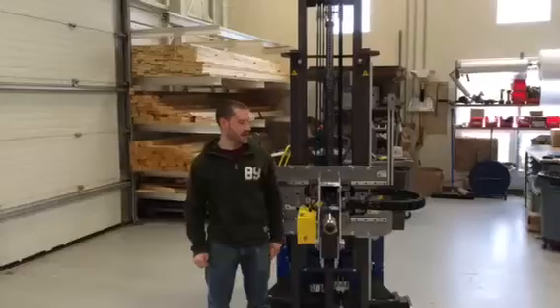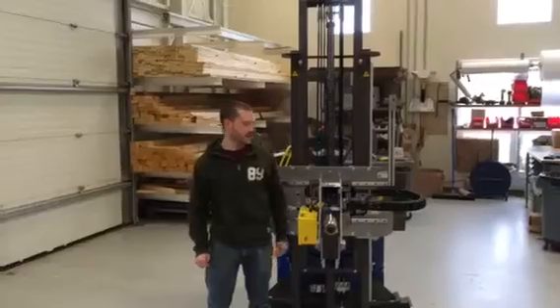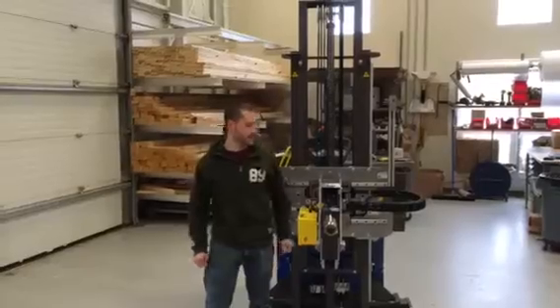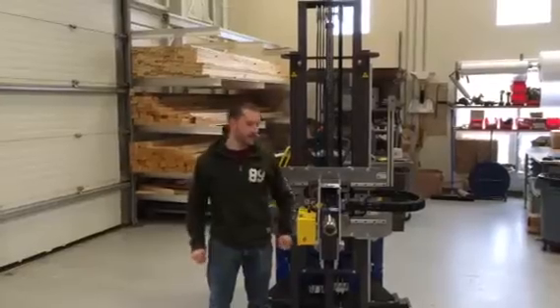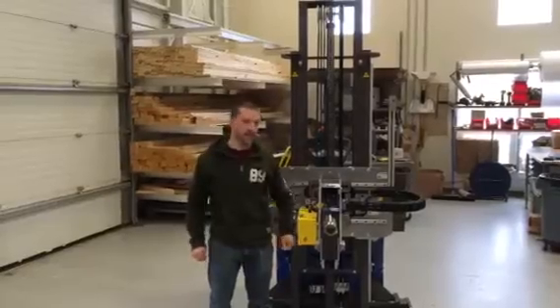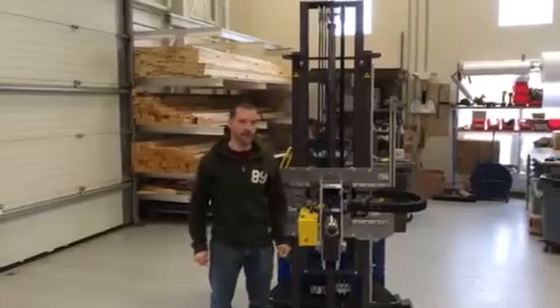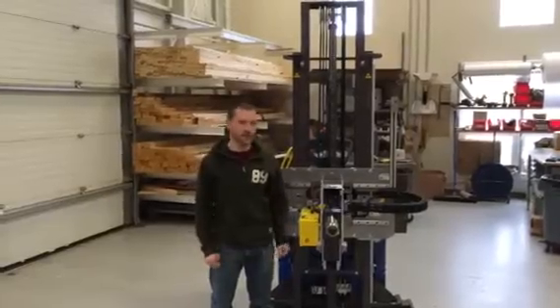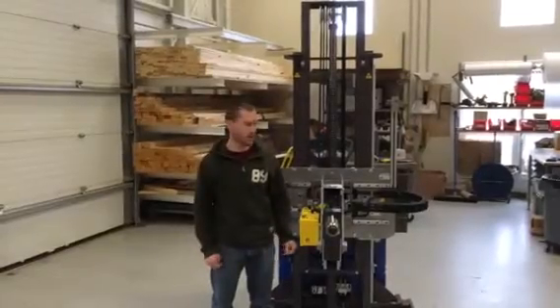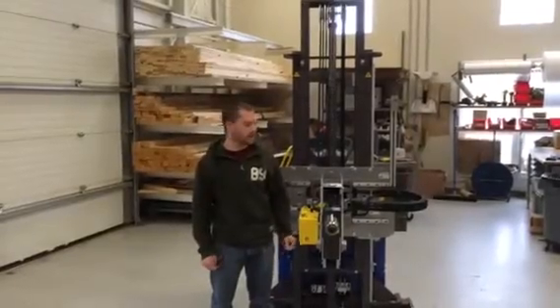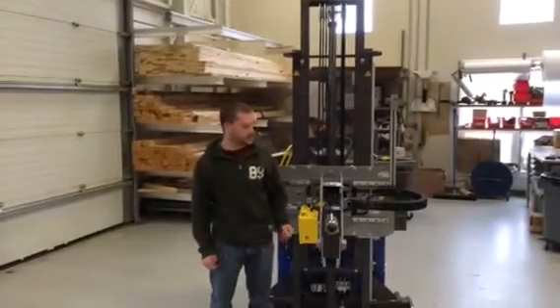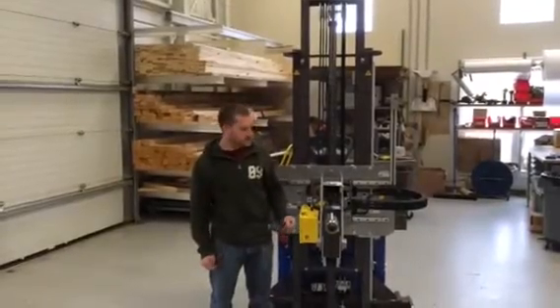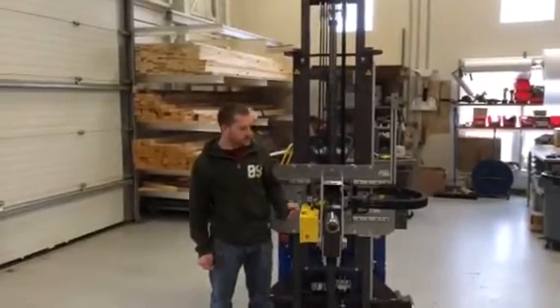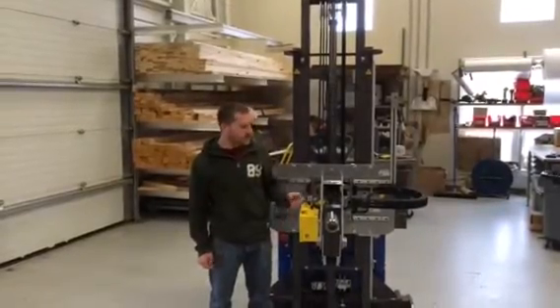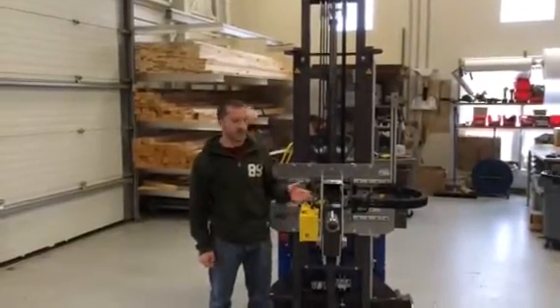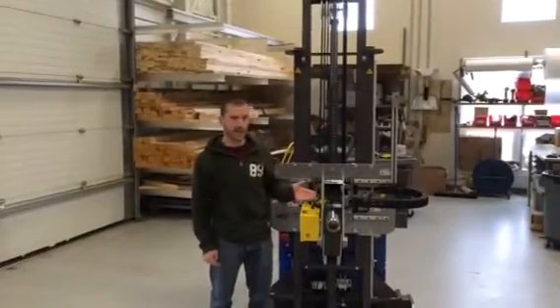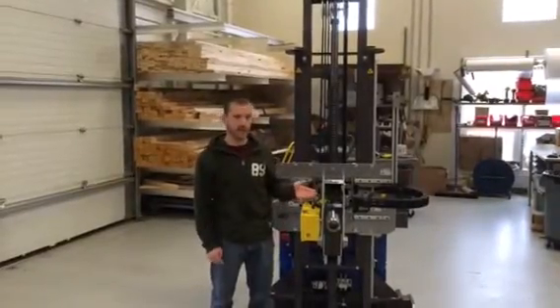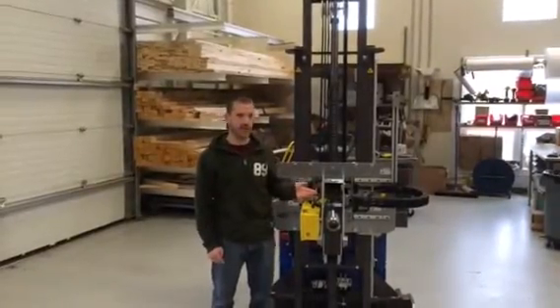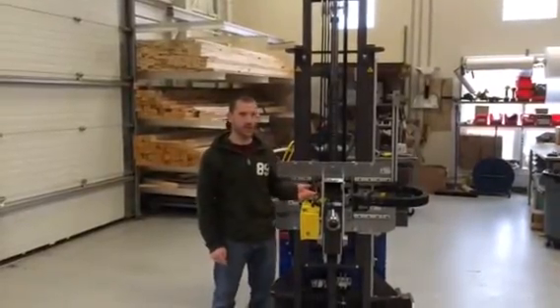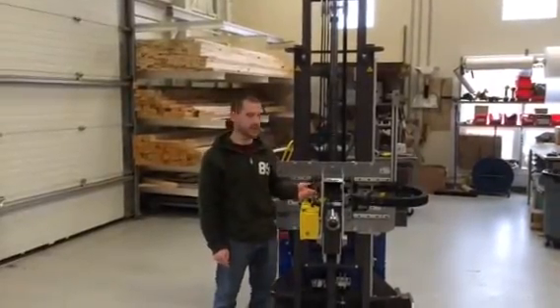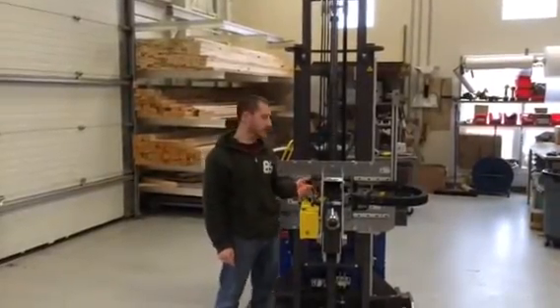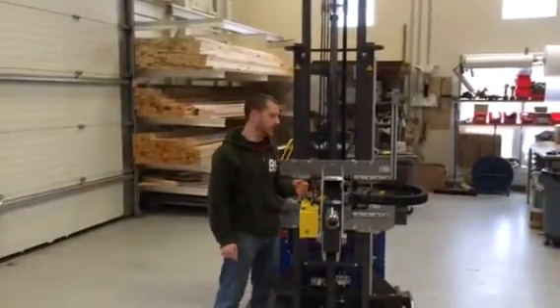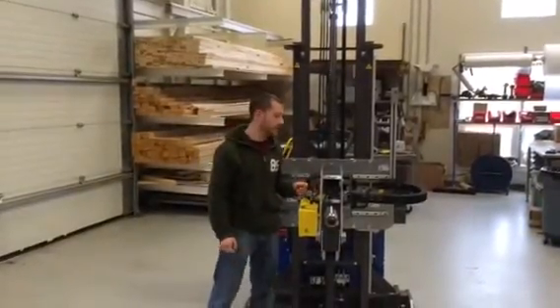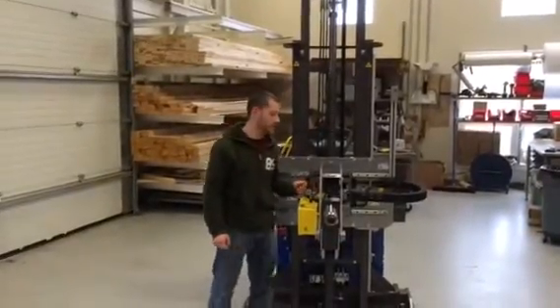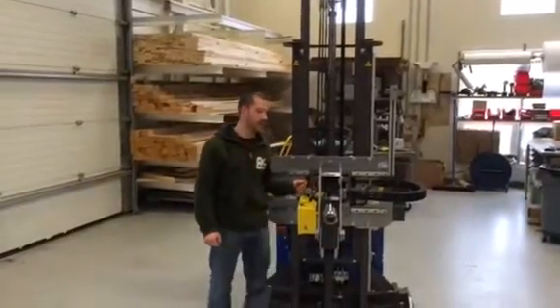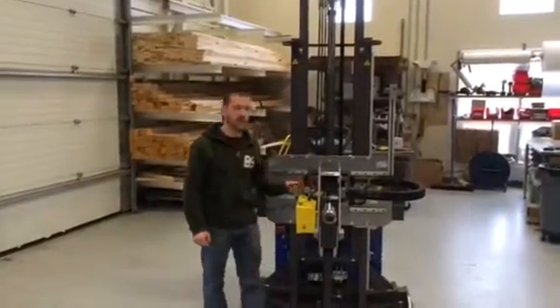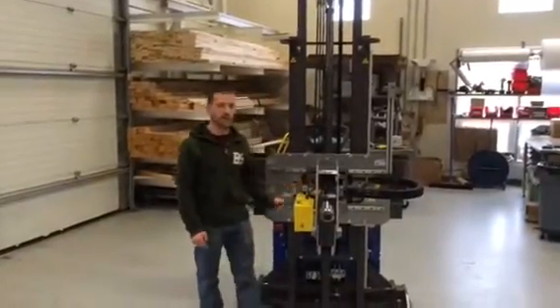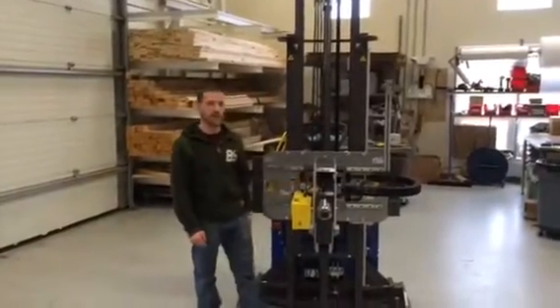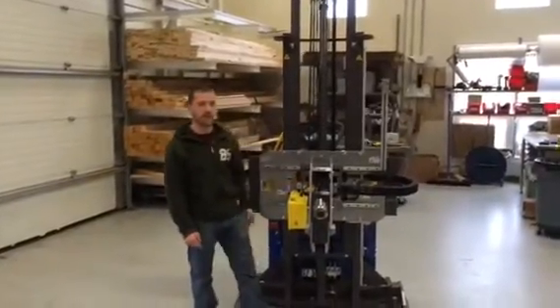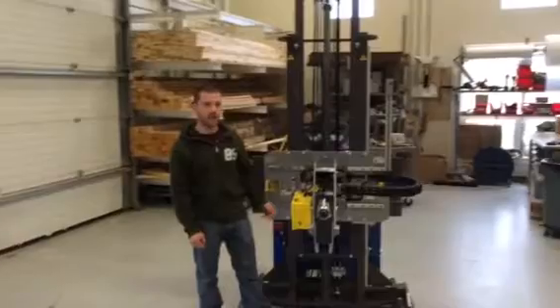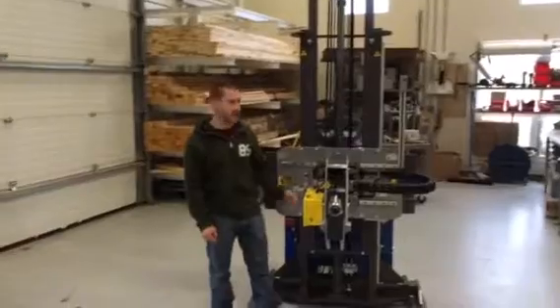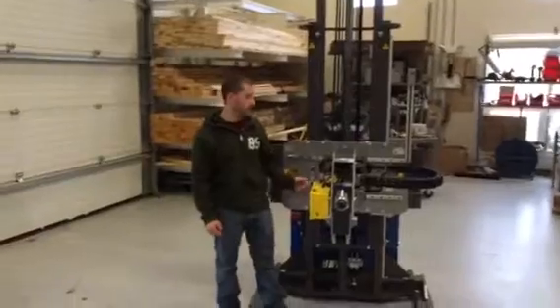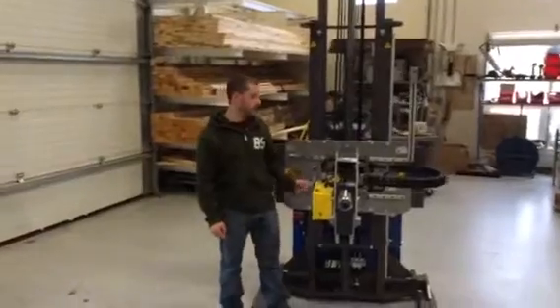Hi, my name is Adam with Shlump. Today we're going to show you some of the options you can get on these Armani units.